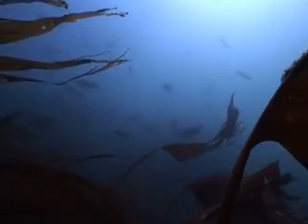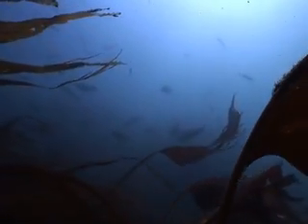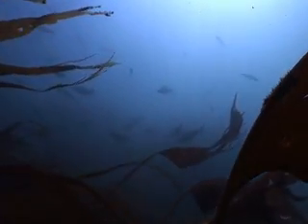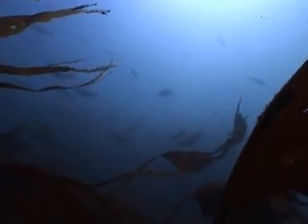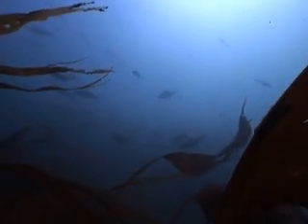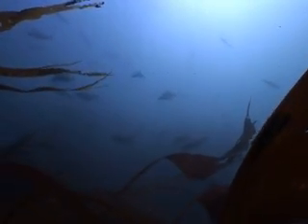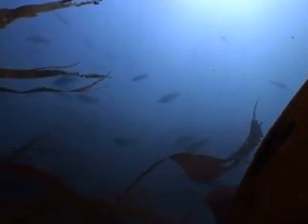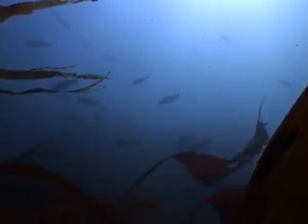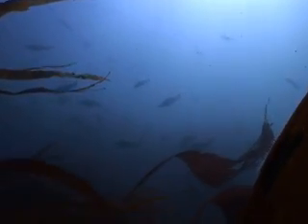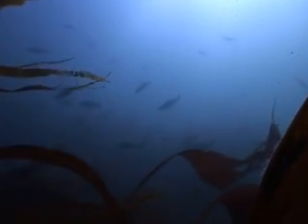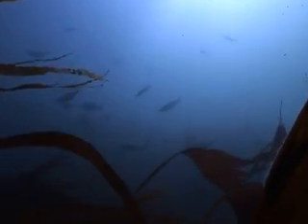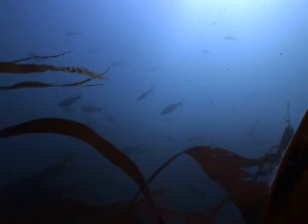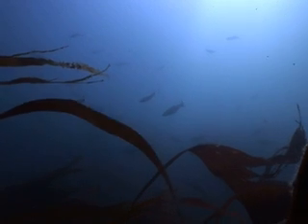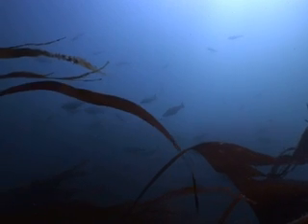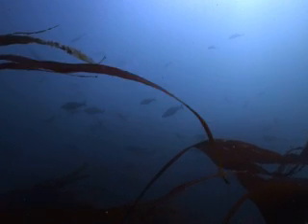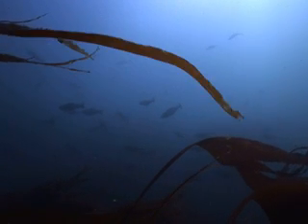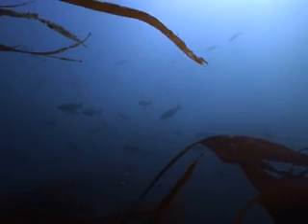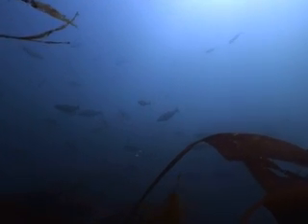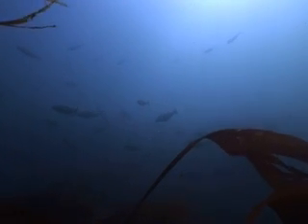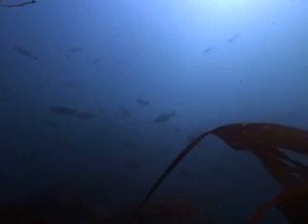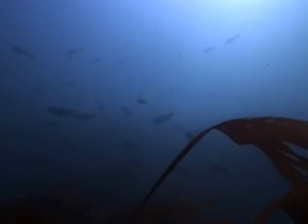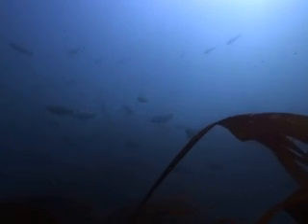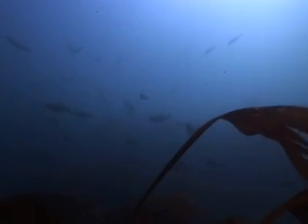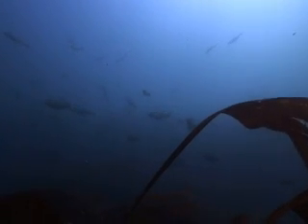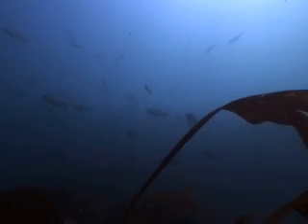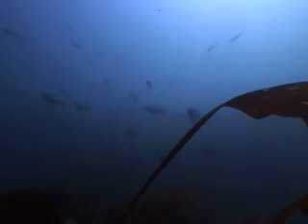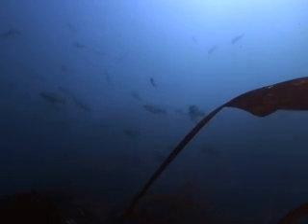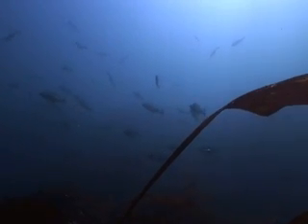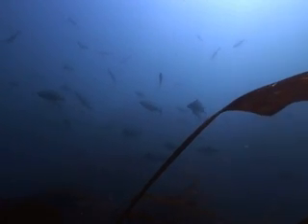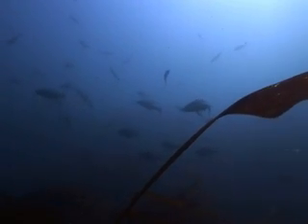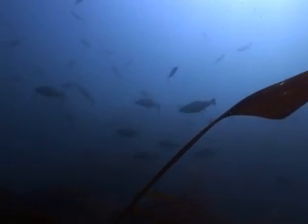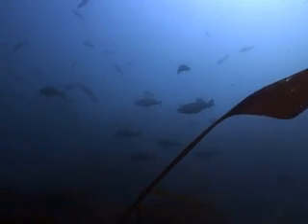Kelp forests supply a refuge for fish, such as shoals of pollock, which are a ready food supply for seals.